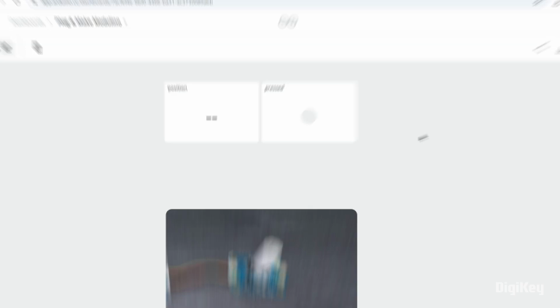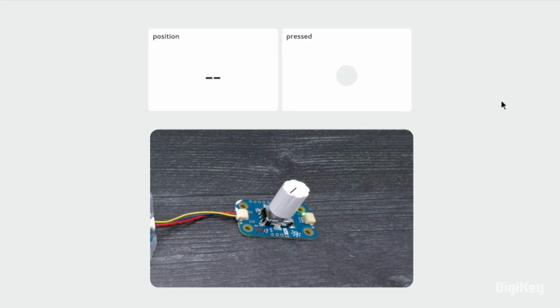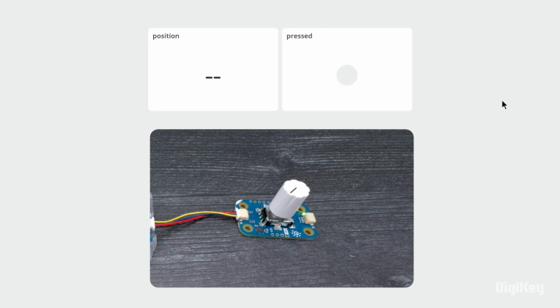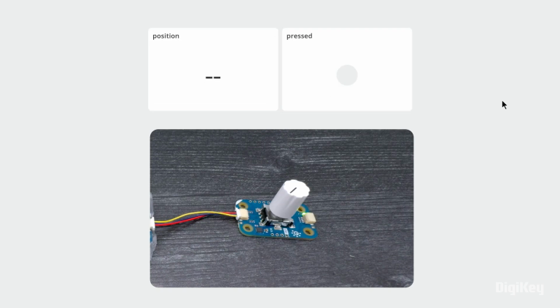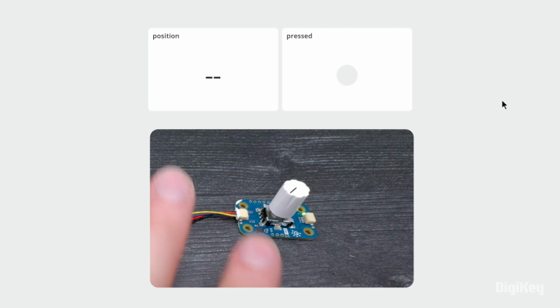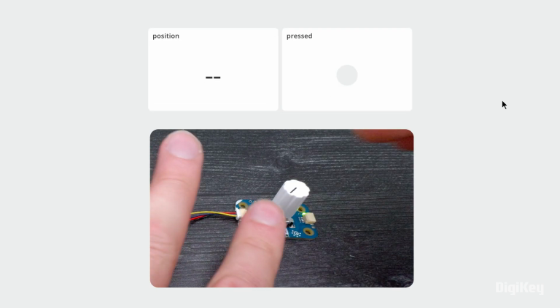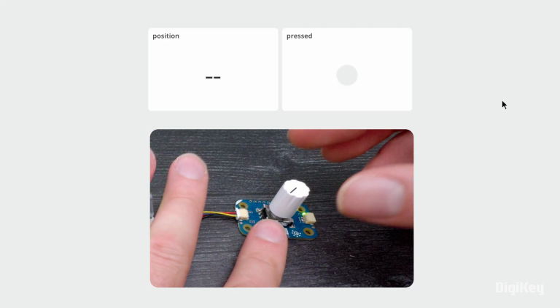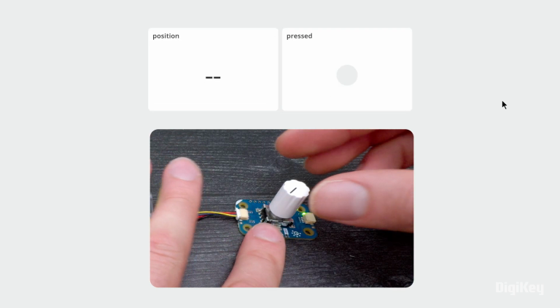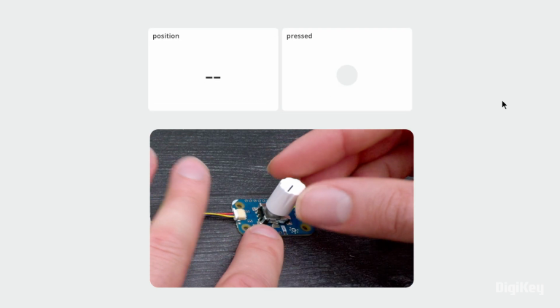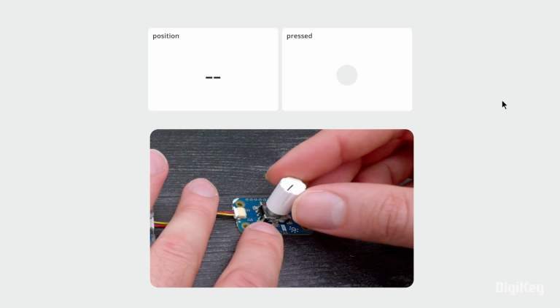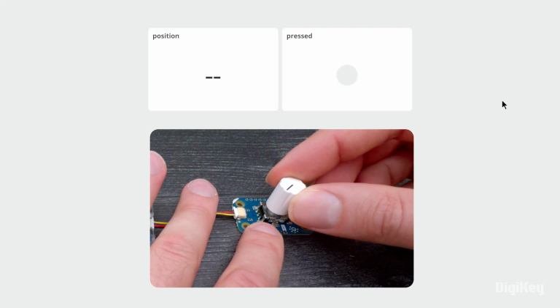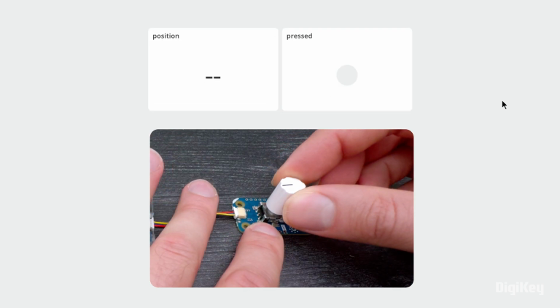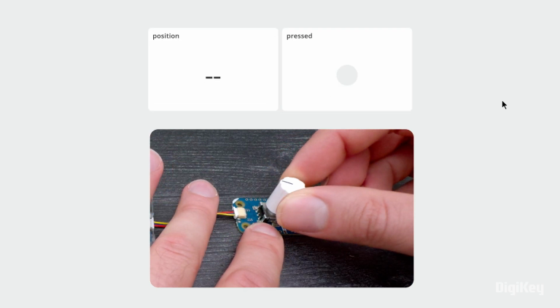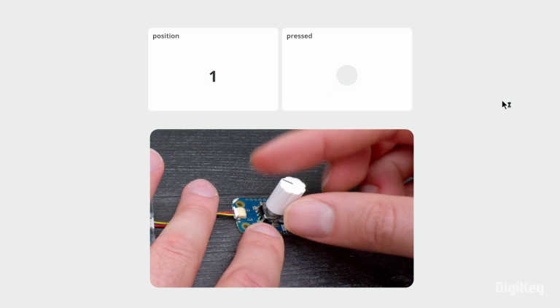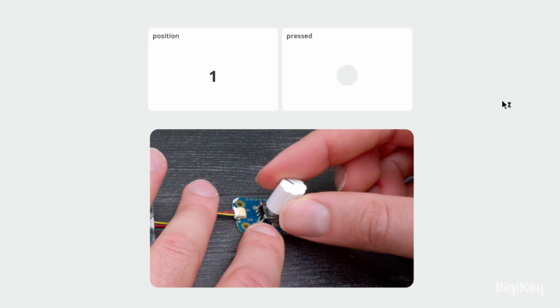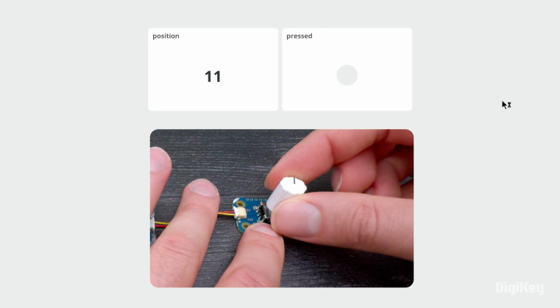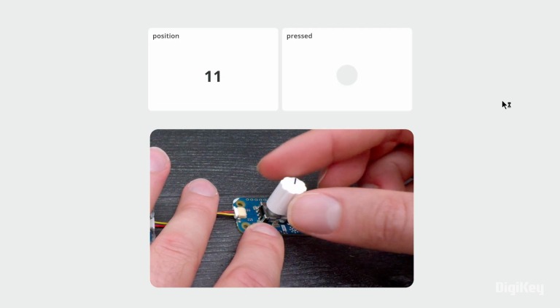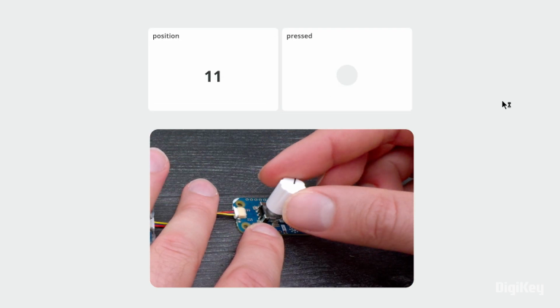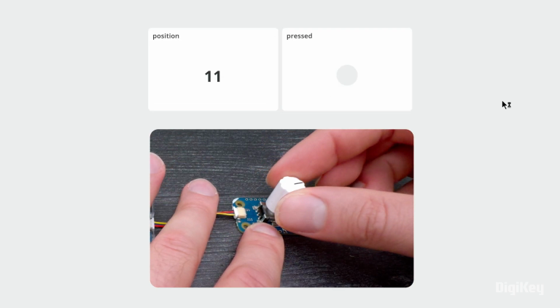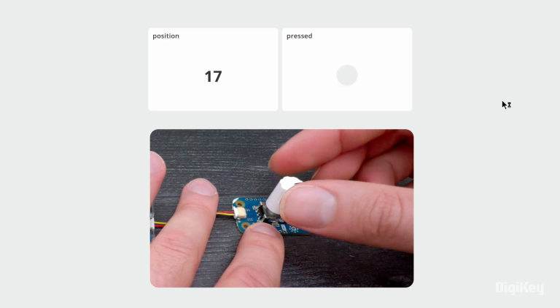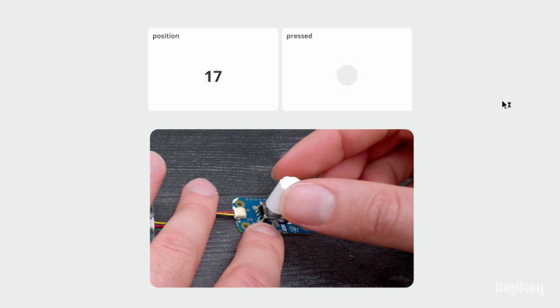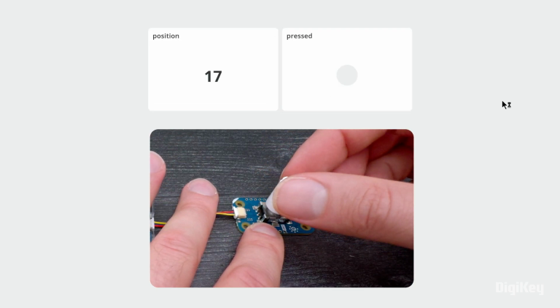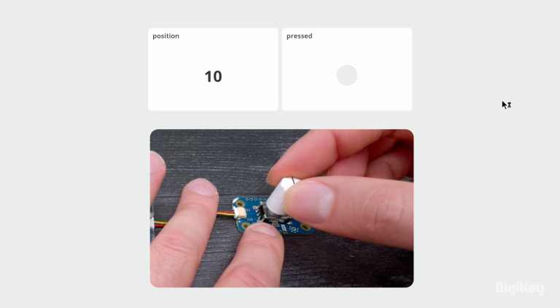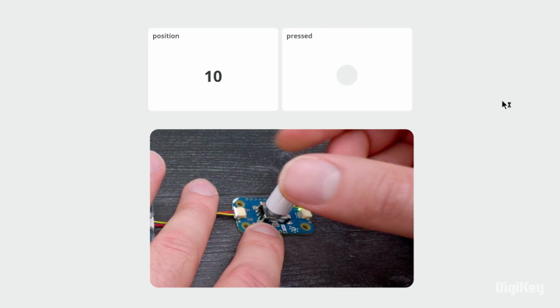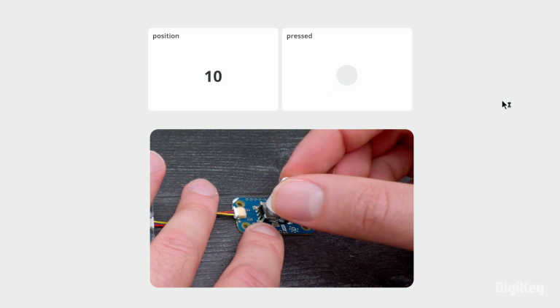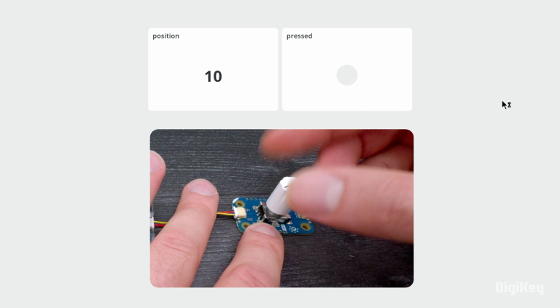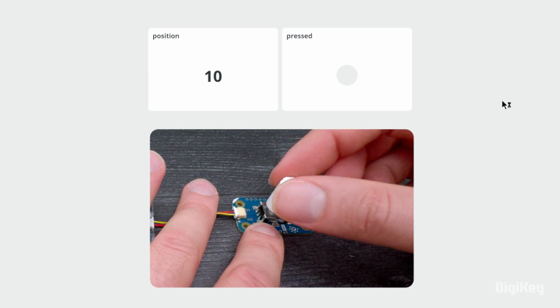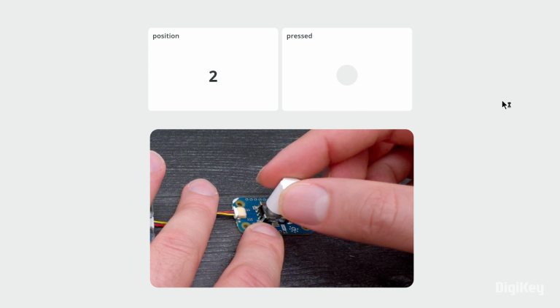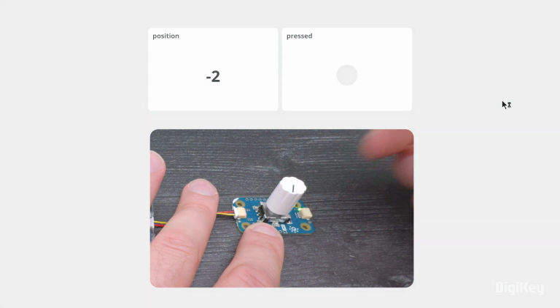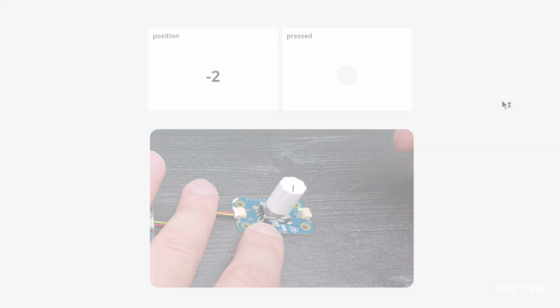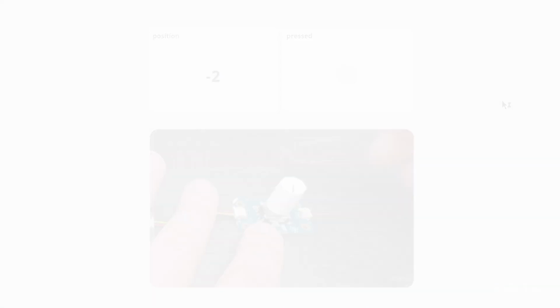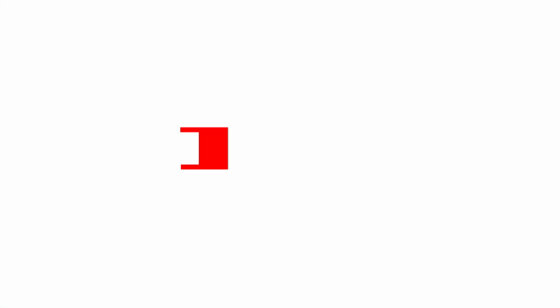Now, rotate the knob and see the position displayed in the dashboard. Thanks for watching!